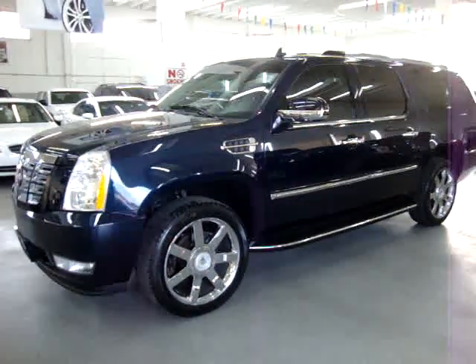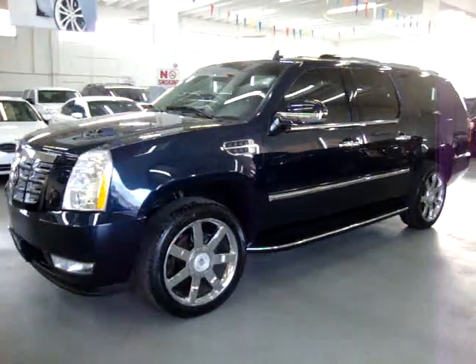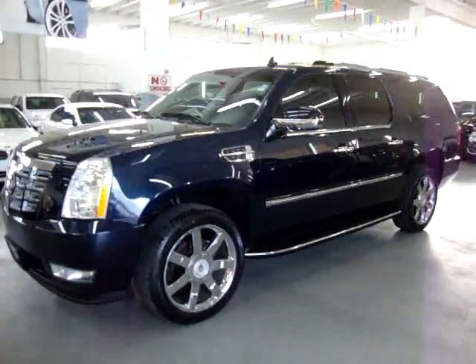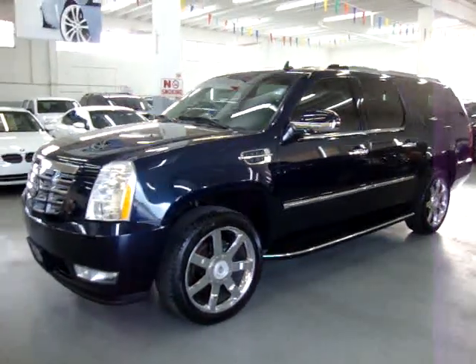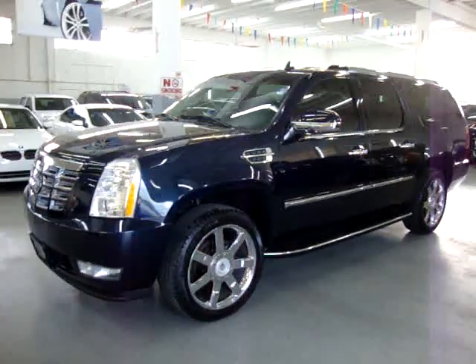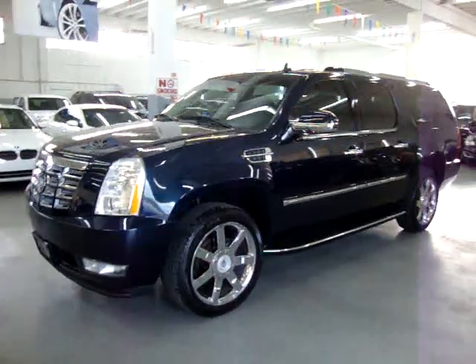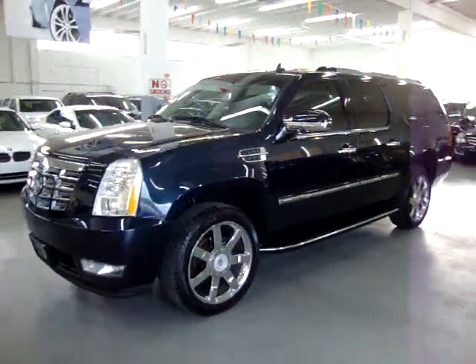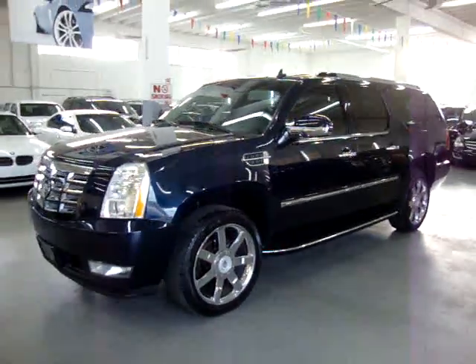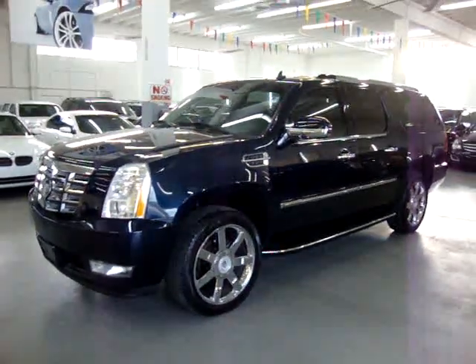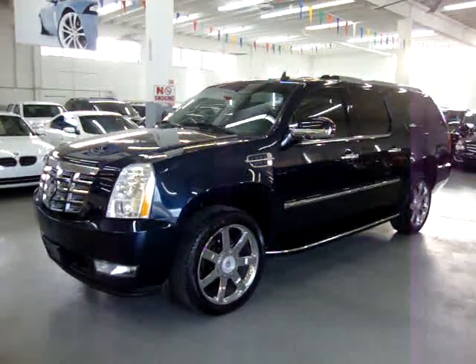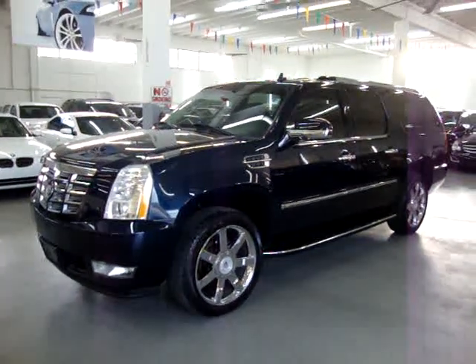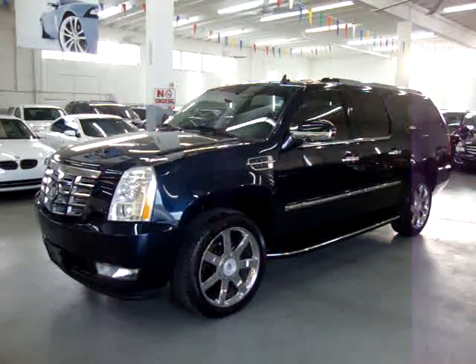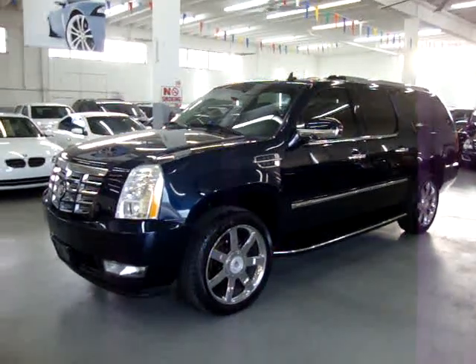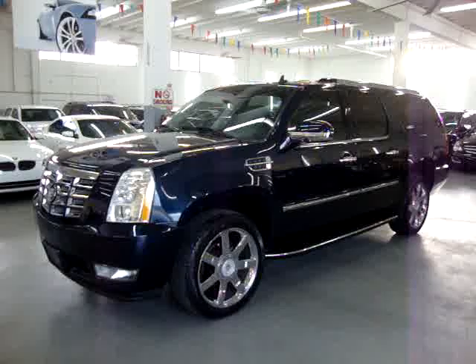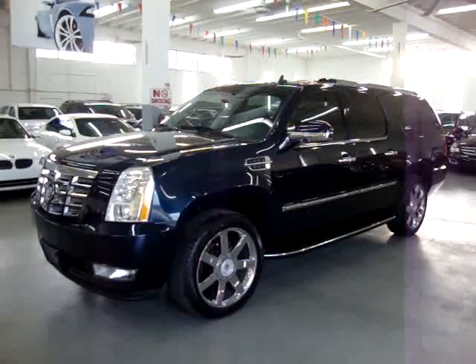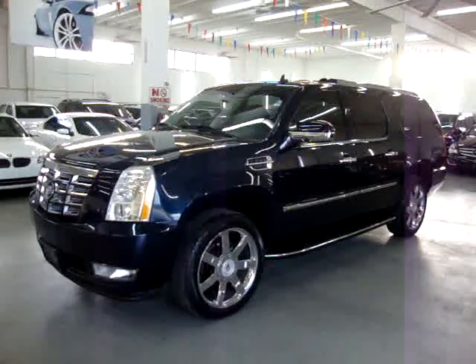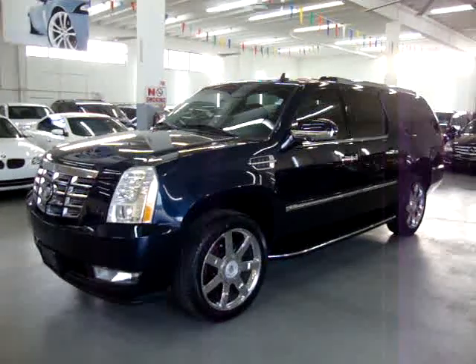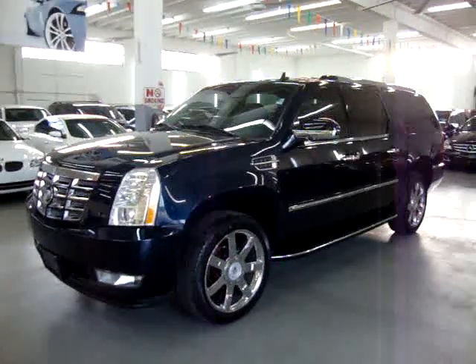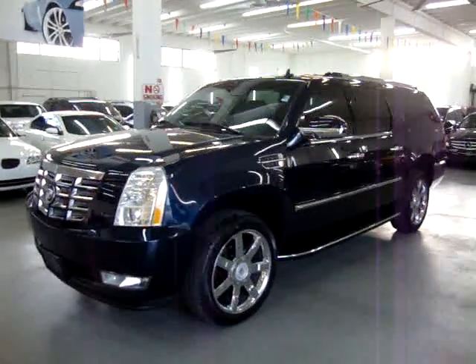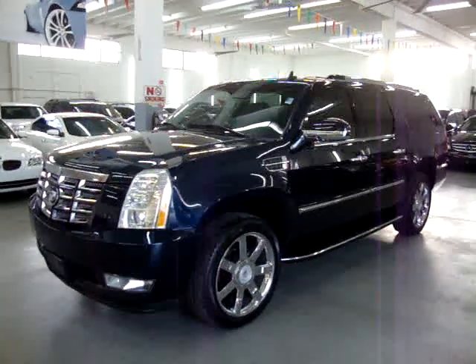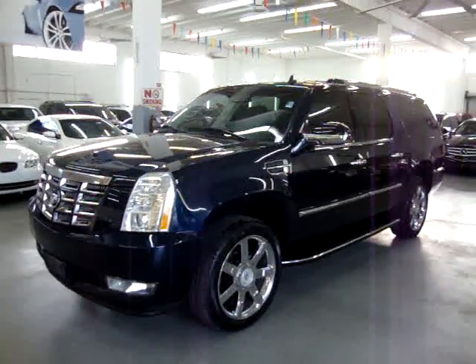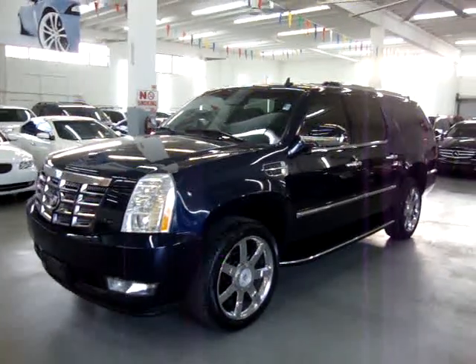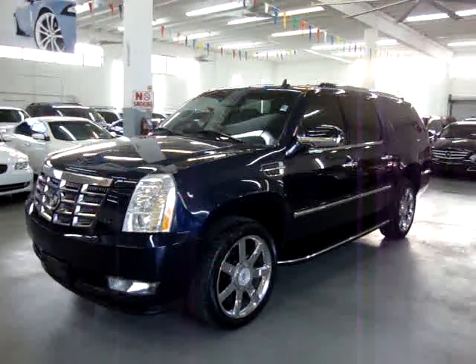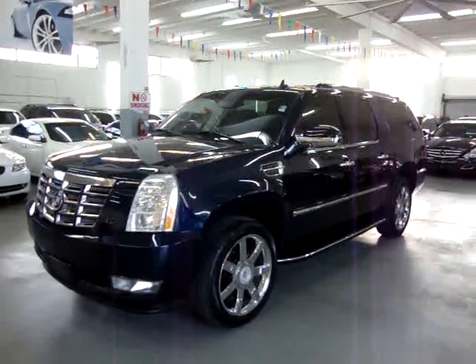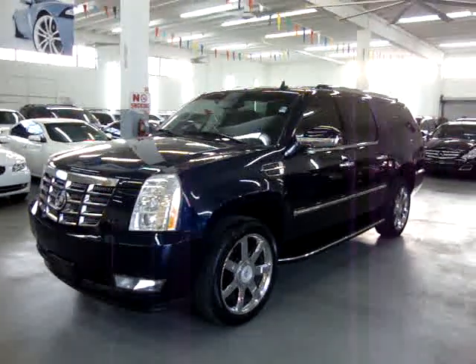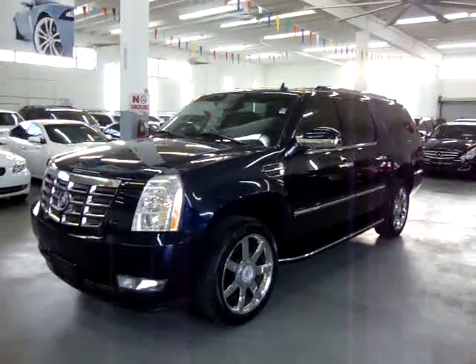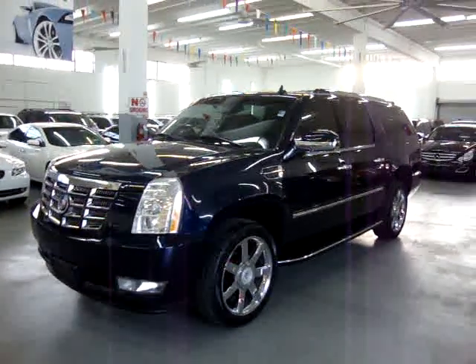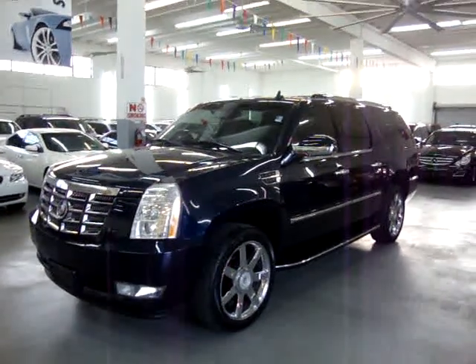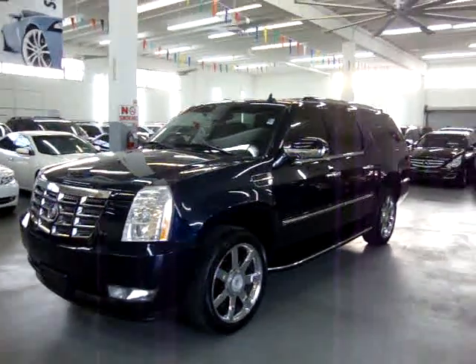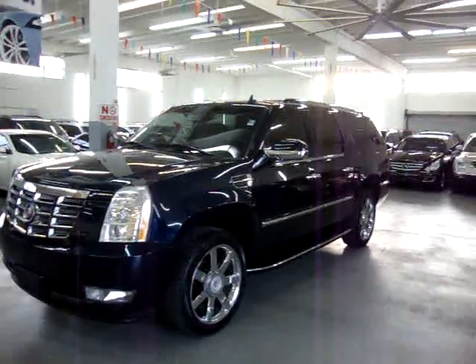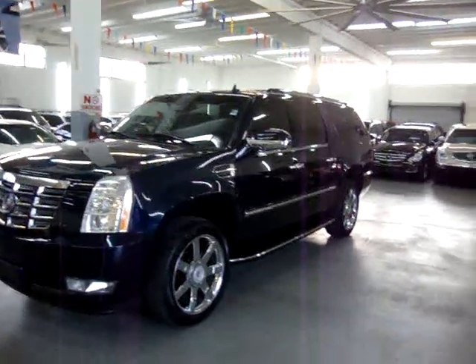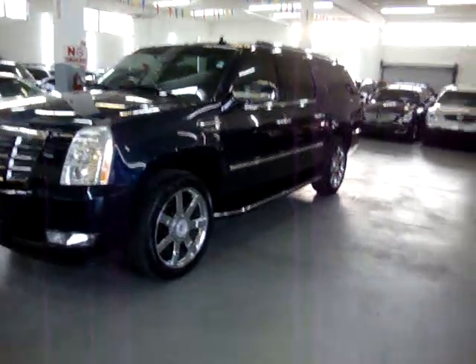If you have any questions, feel free to call me. My name is George. I can be reached at 305-218-5462.